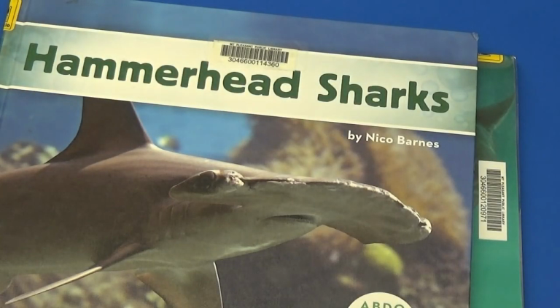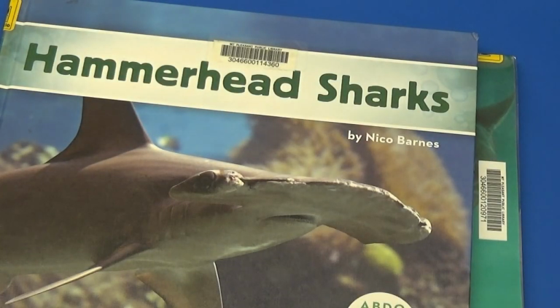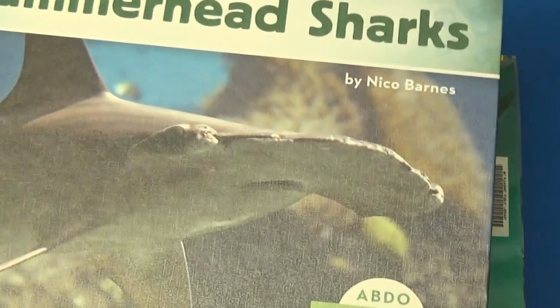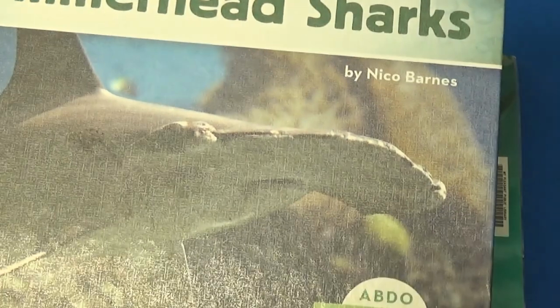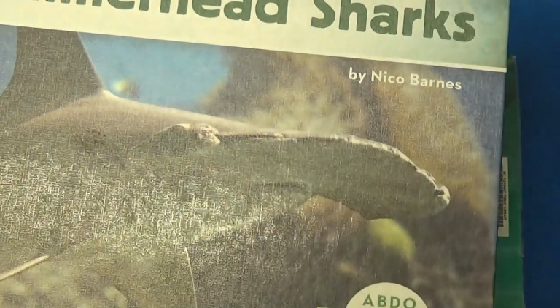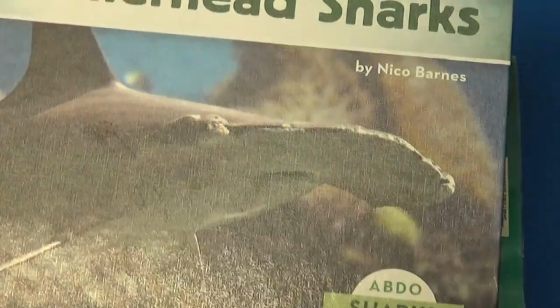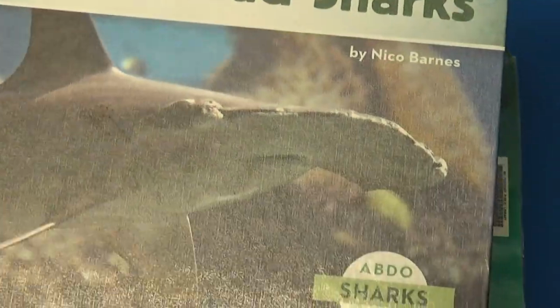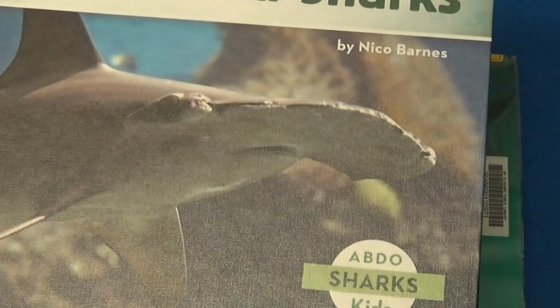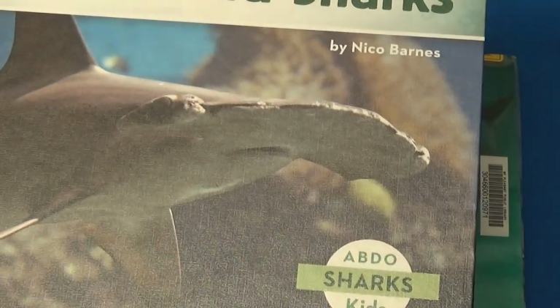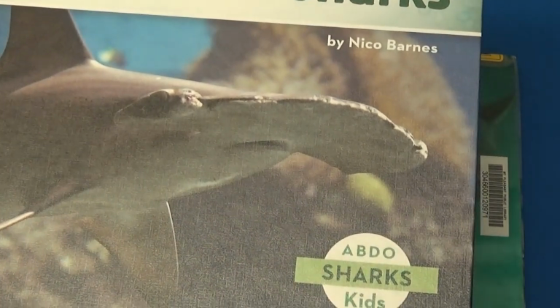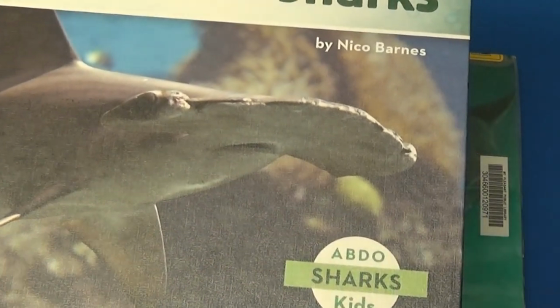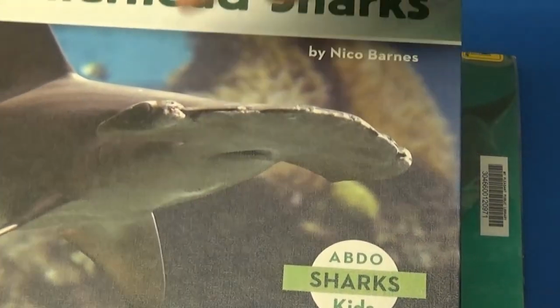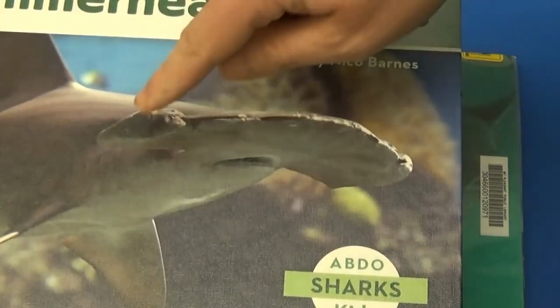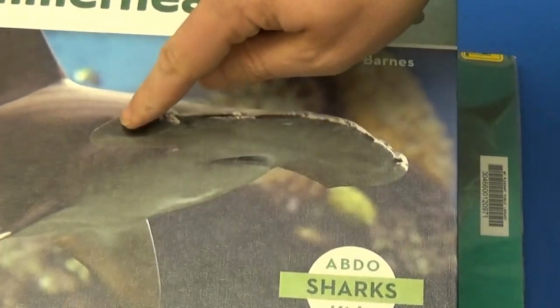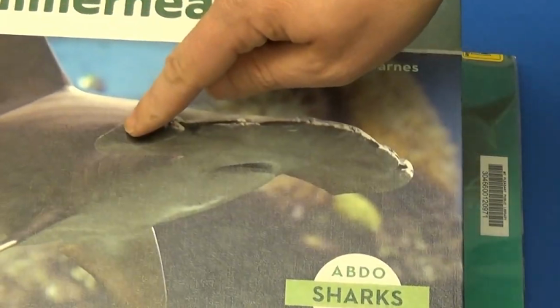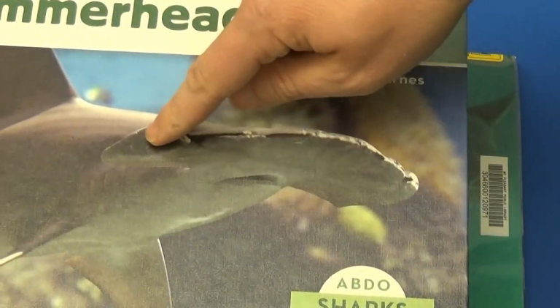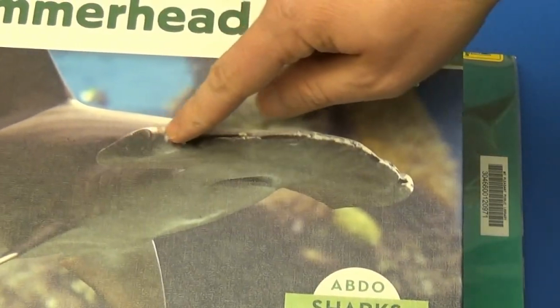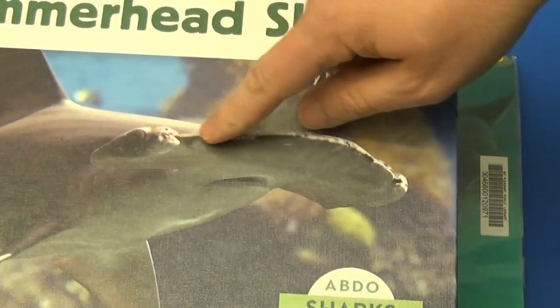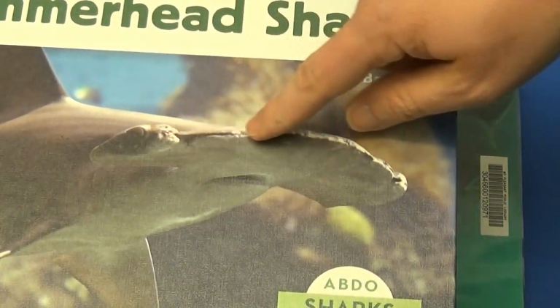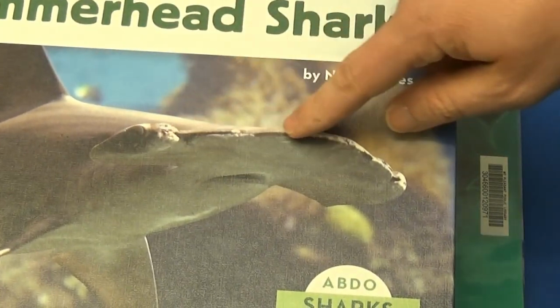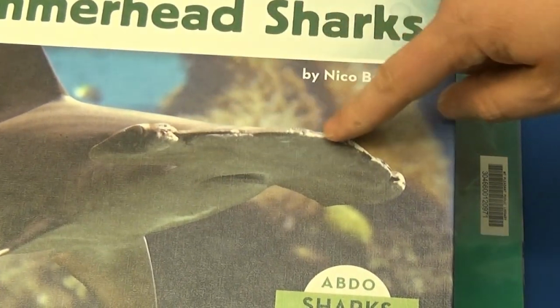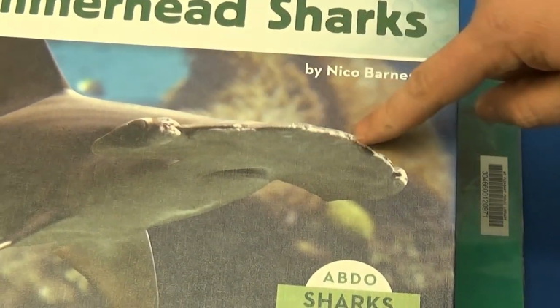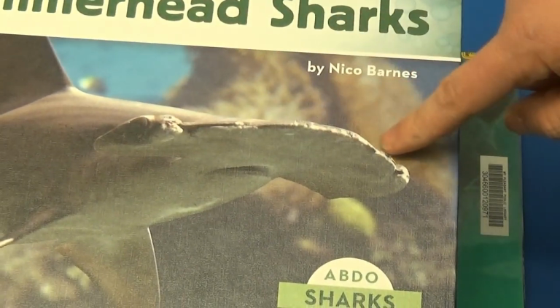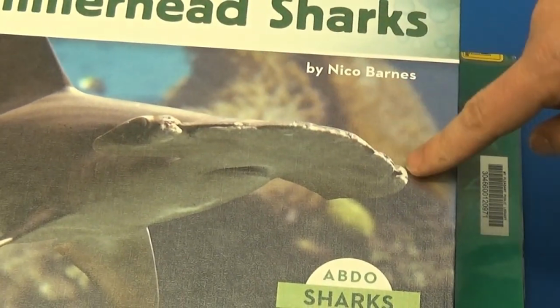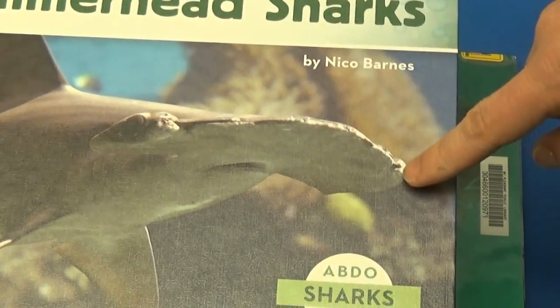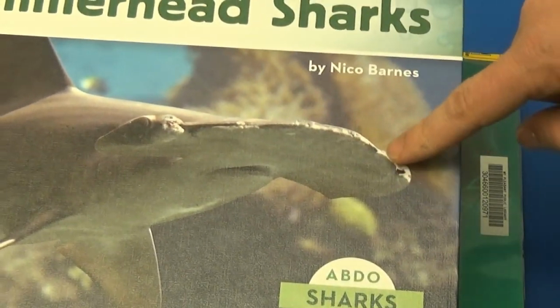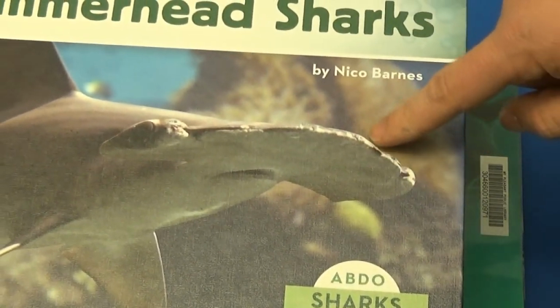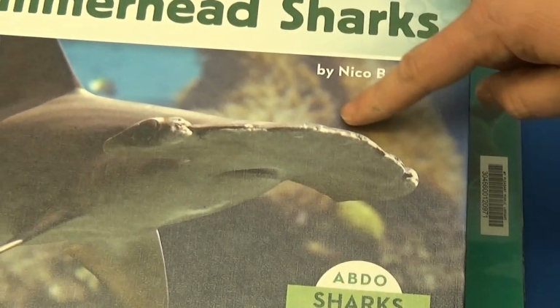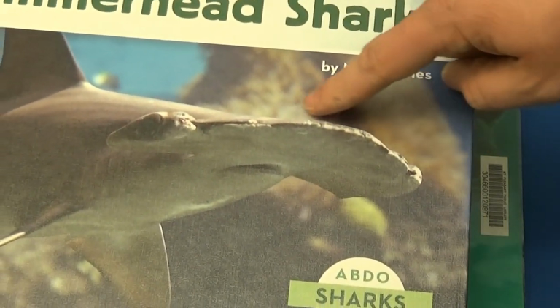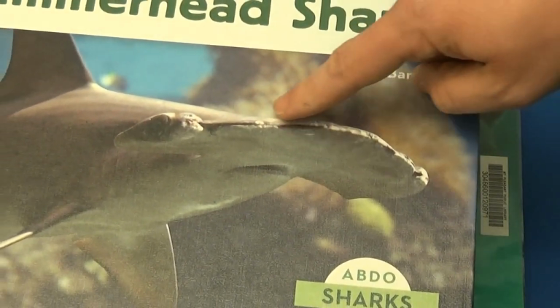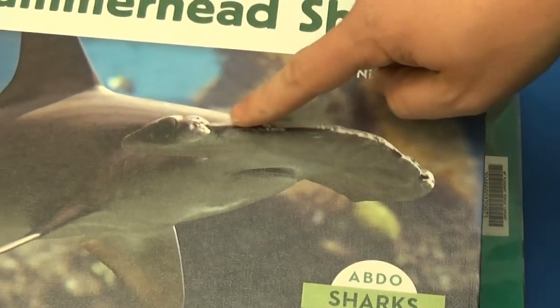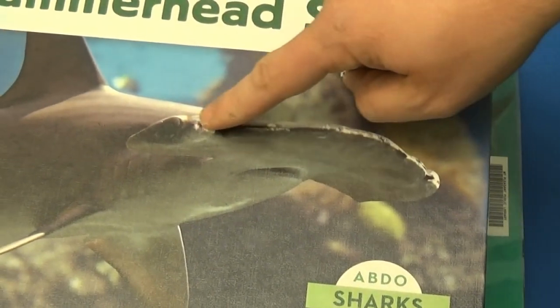The hammerhead shark is a favorite because it has such an abnormal face — it is shaped like a hammer.